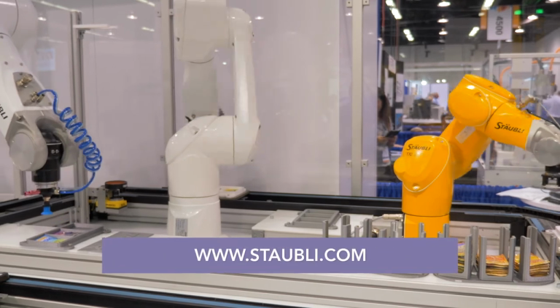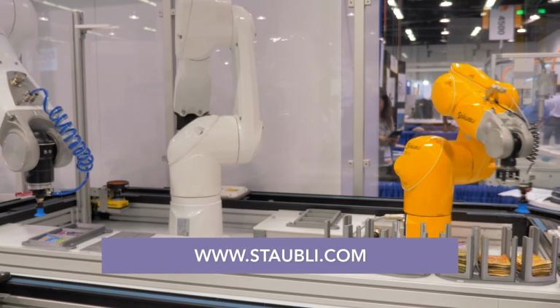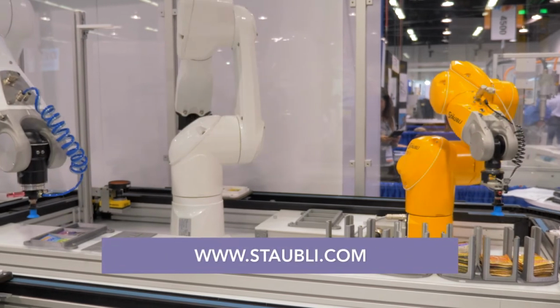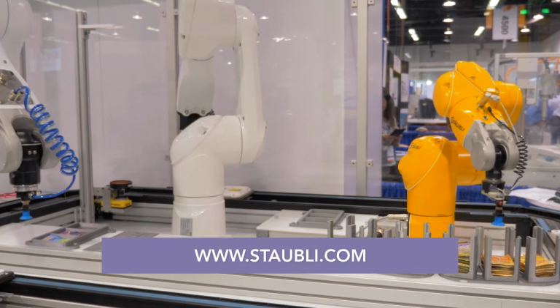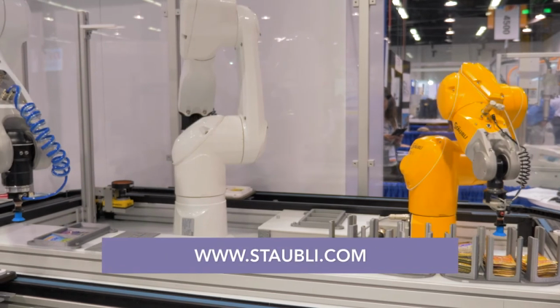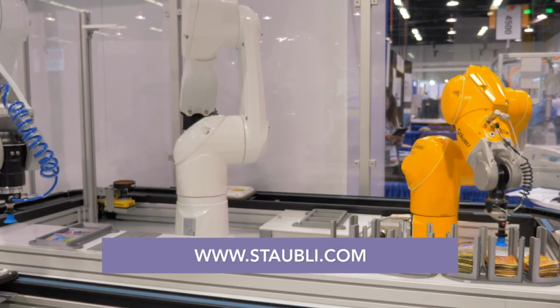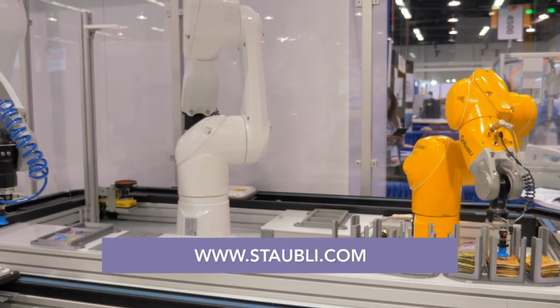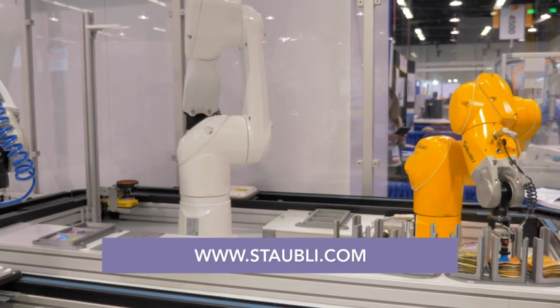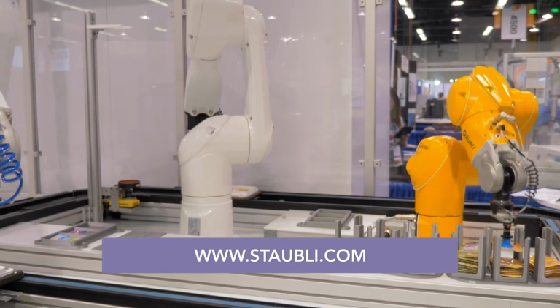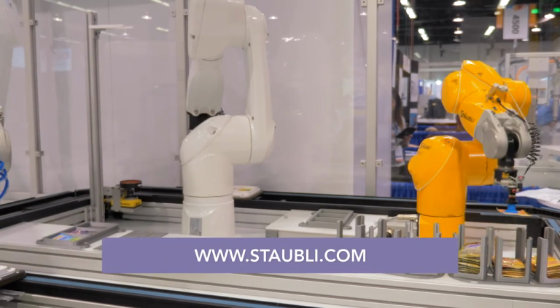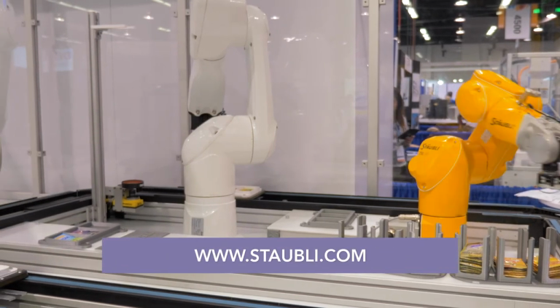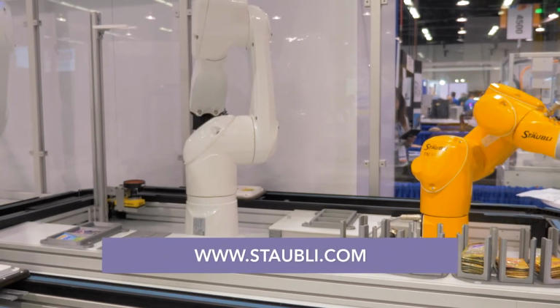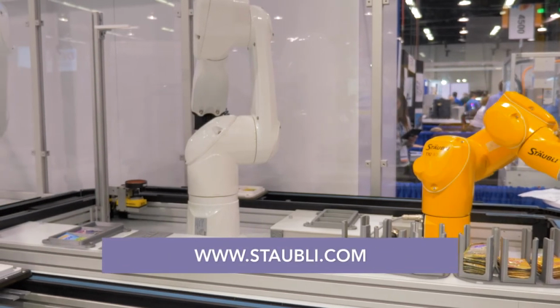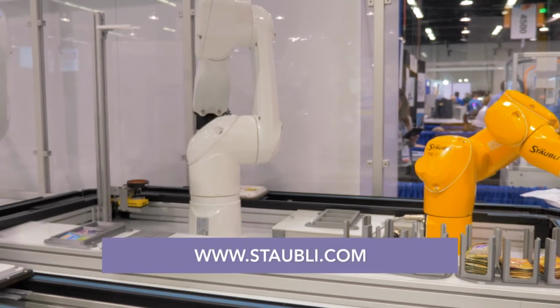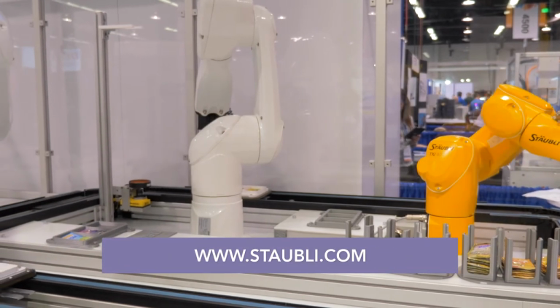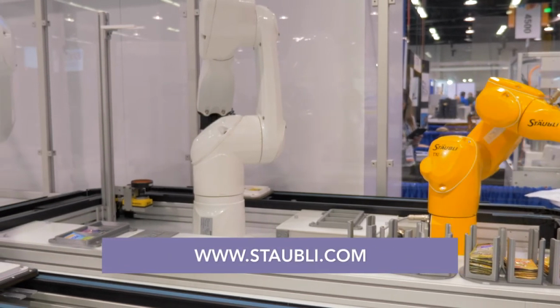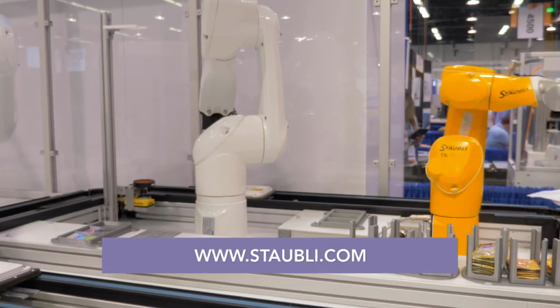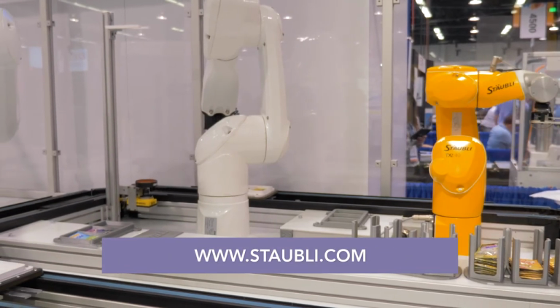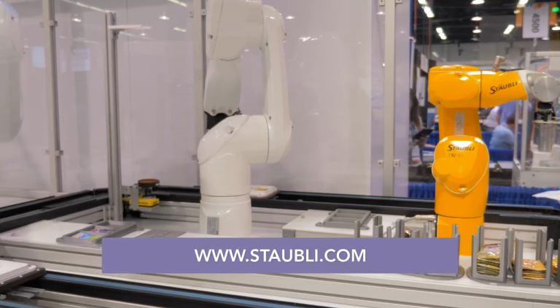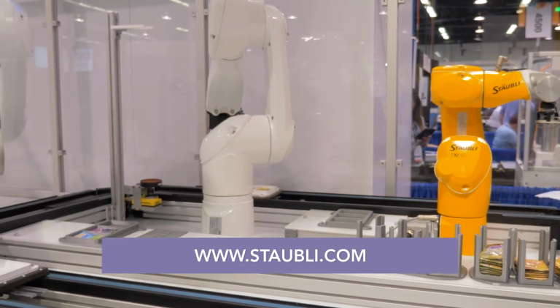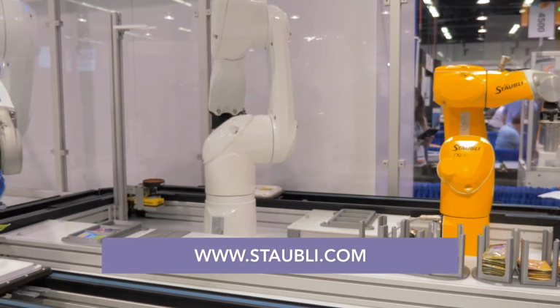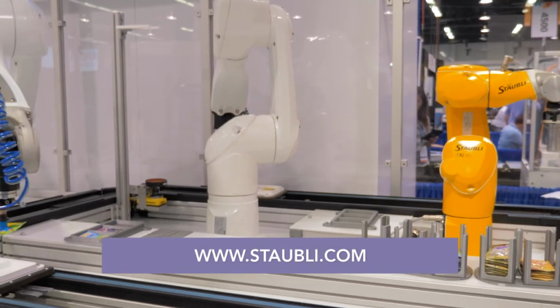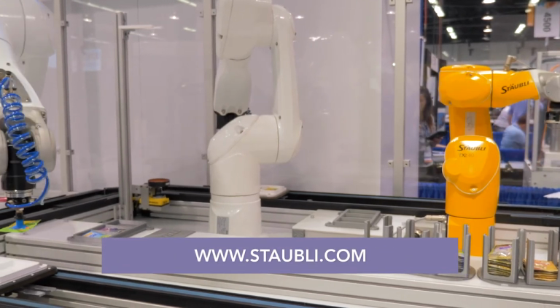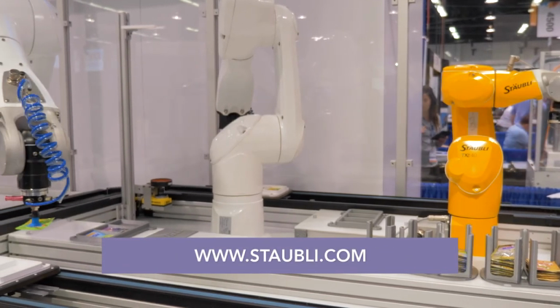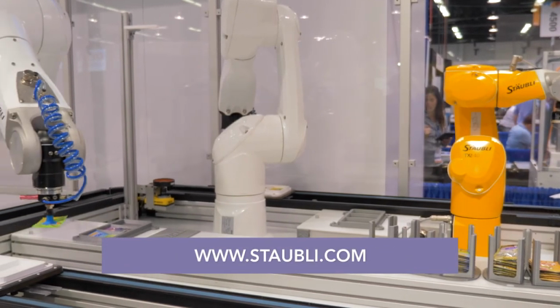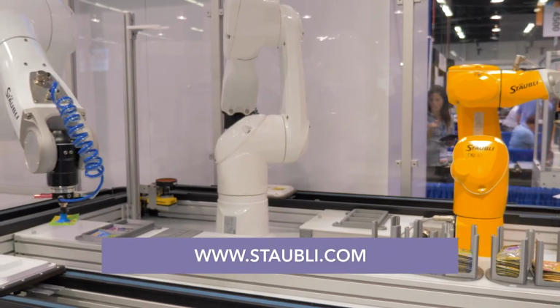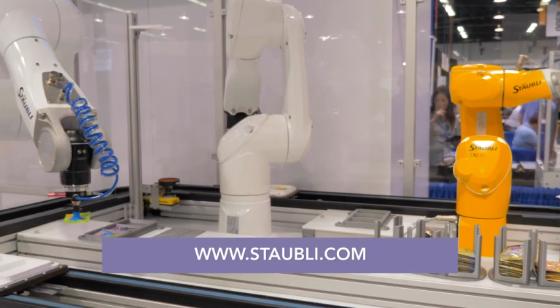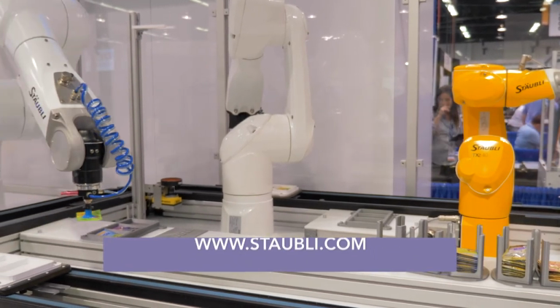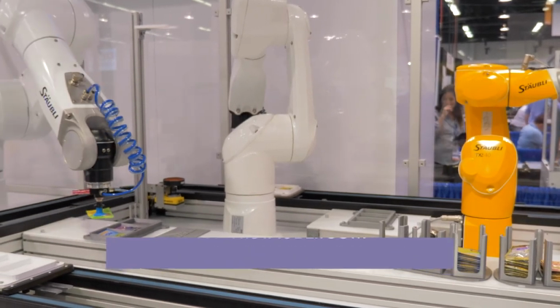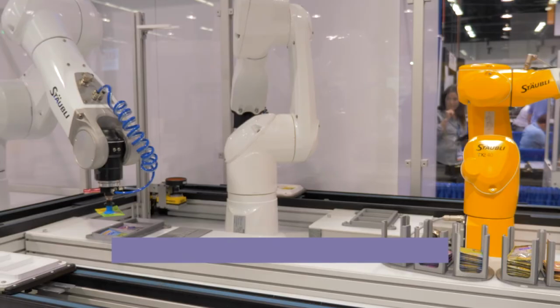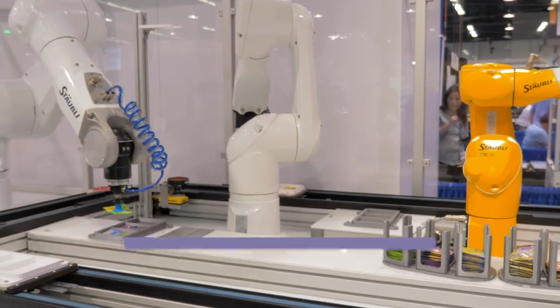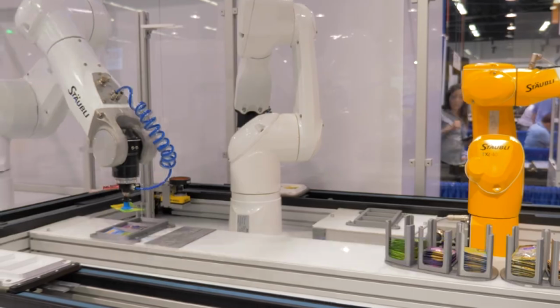You can also find us at Staubli.com — S-T-A-U-B-L-I.com. Thank you.